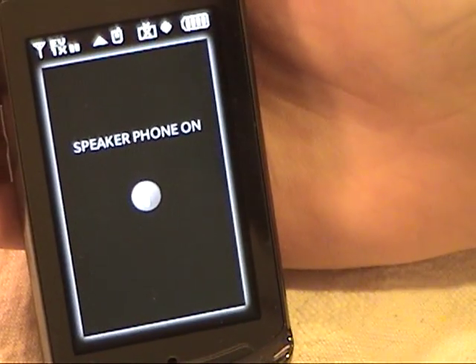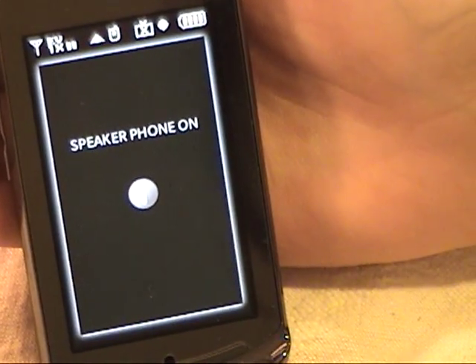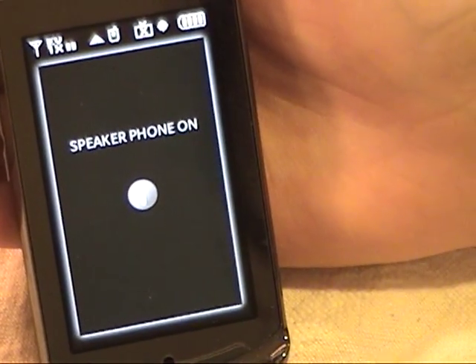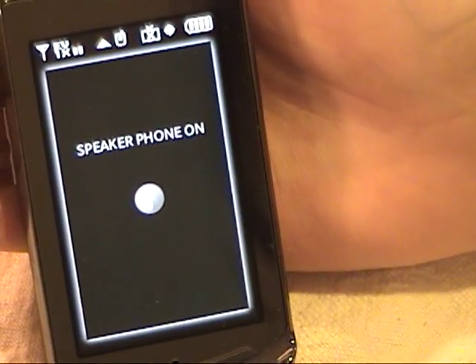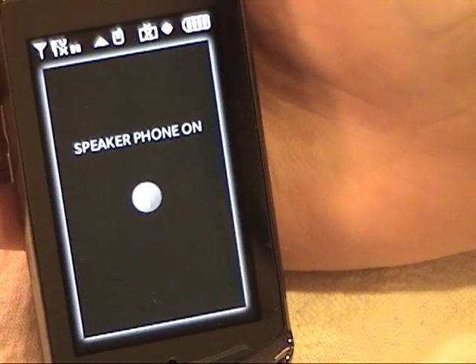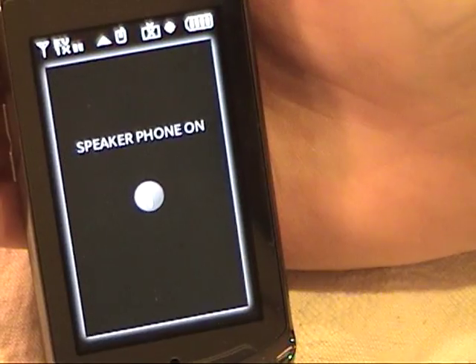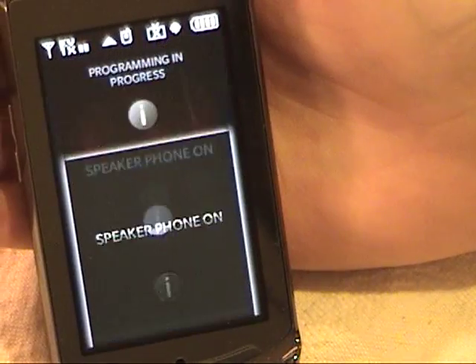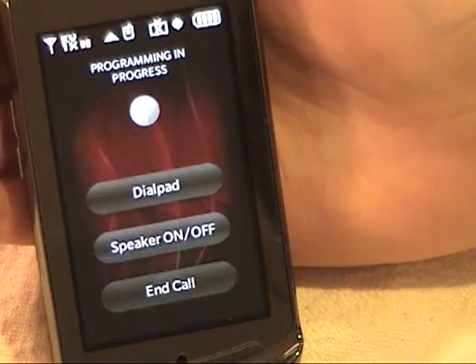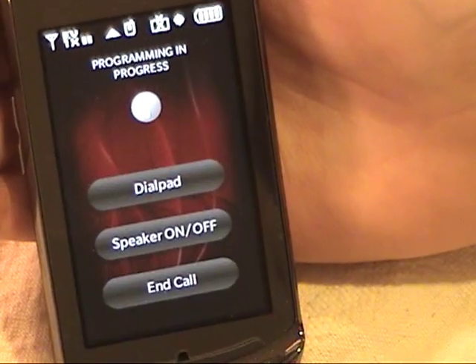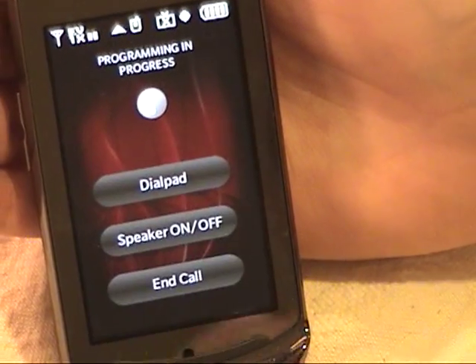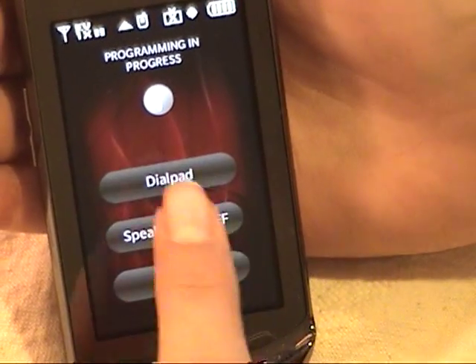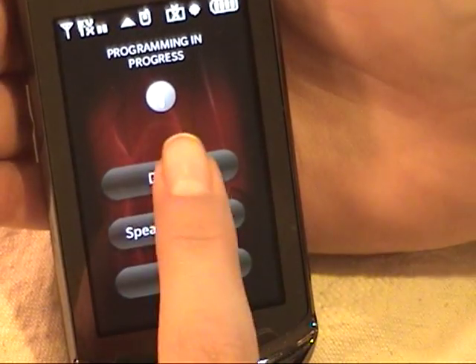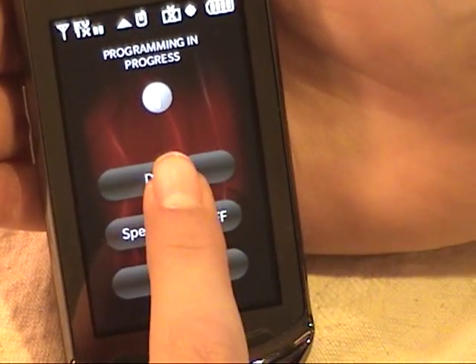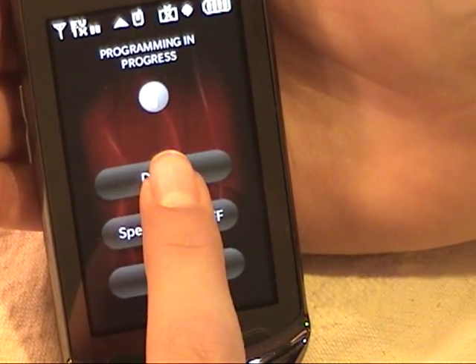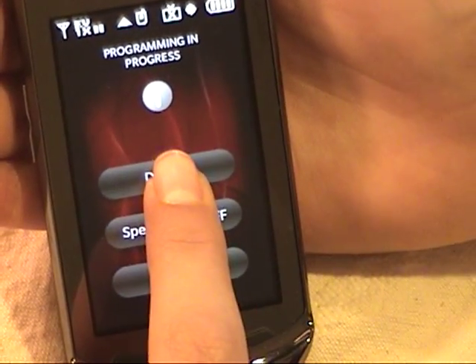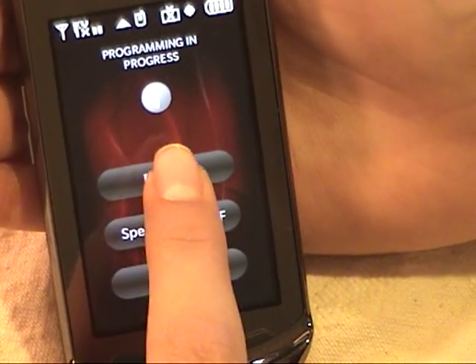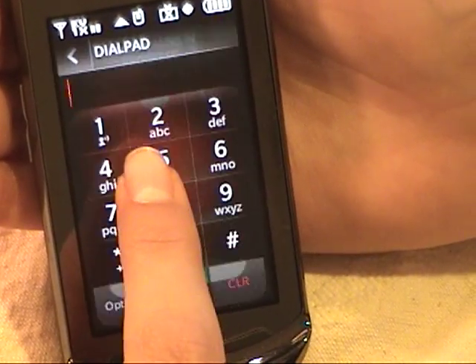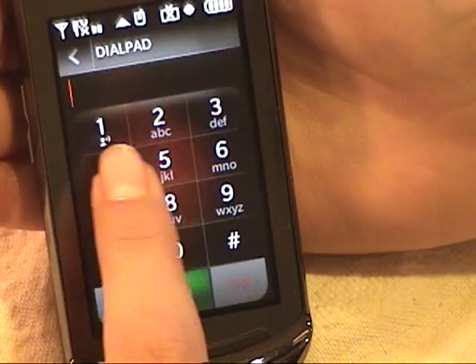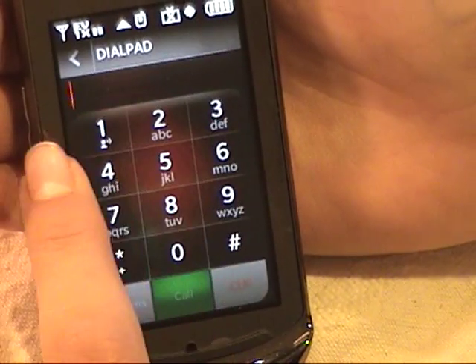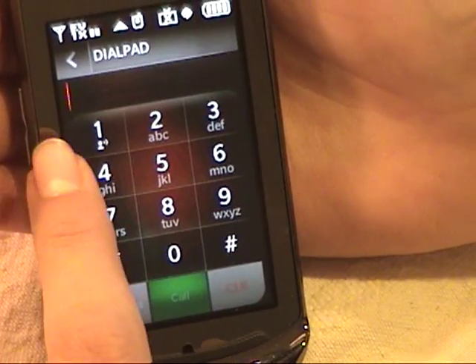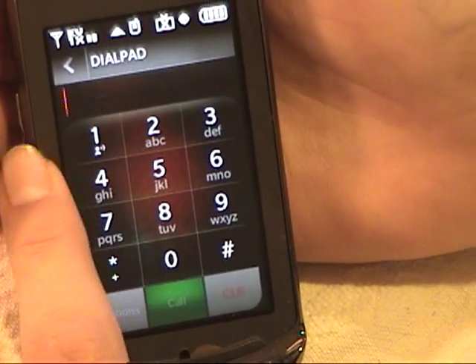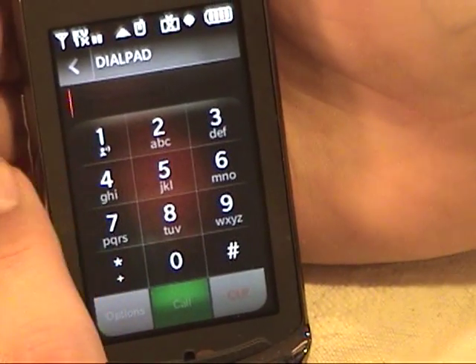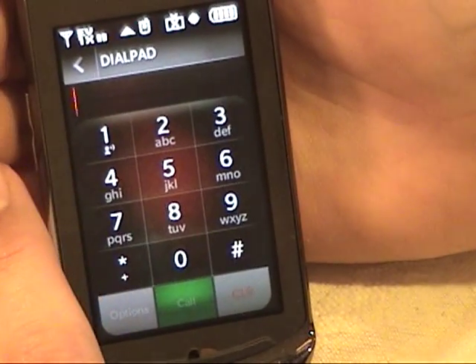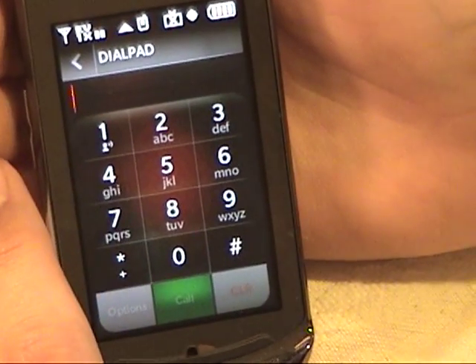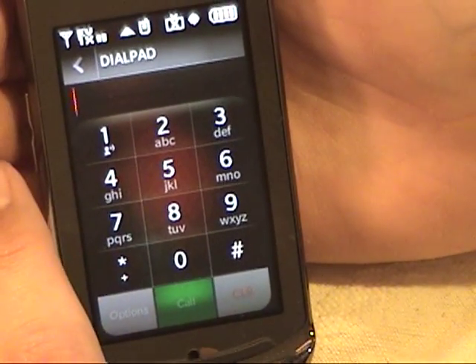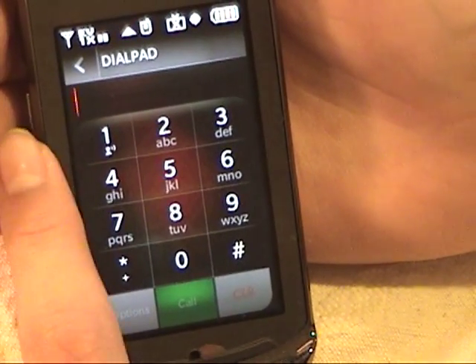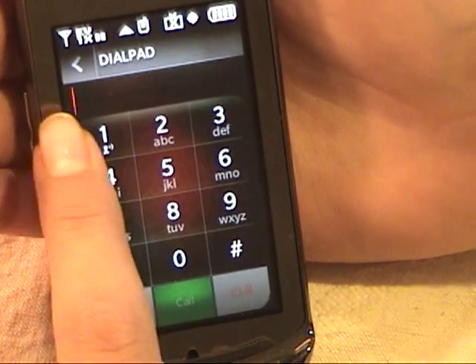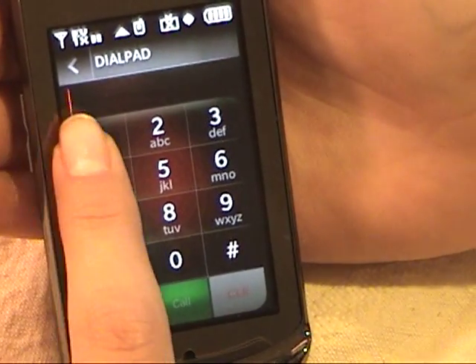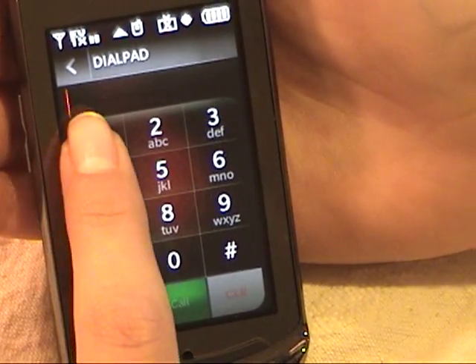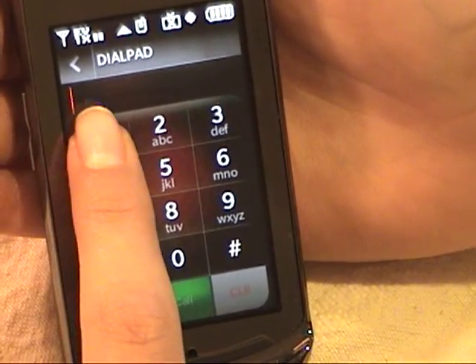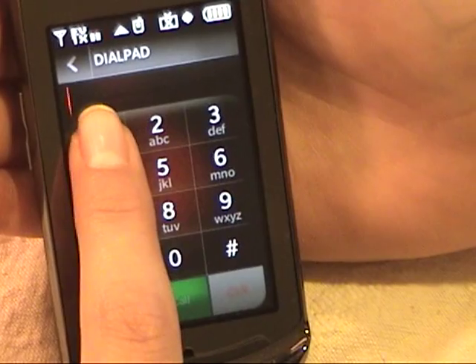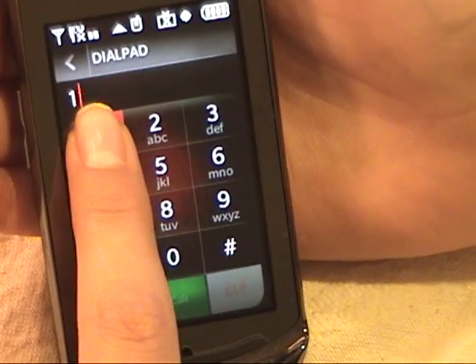Welcome to Verizon Wireless Programming. To program your phone, press 1.